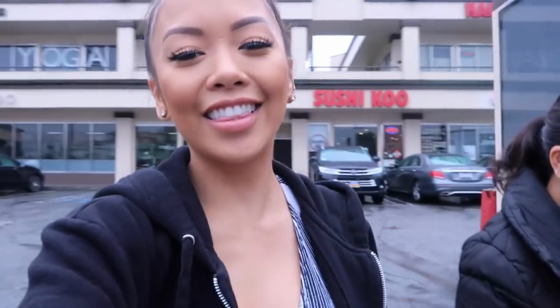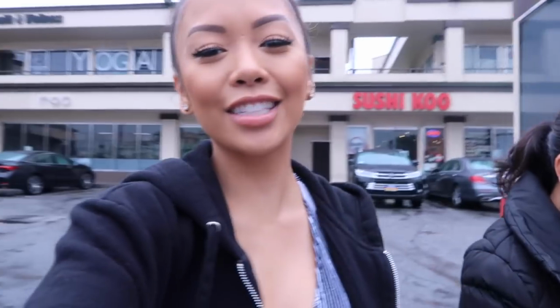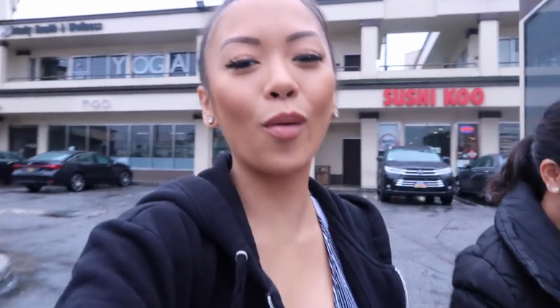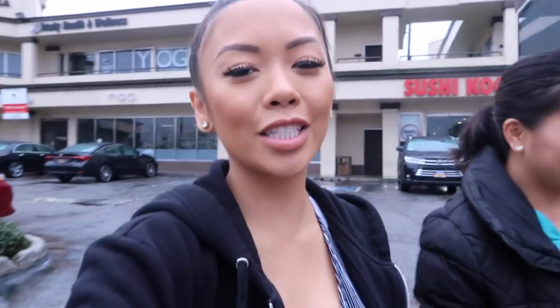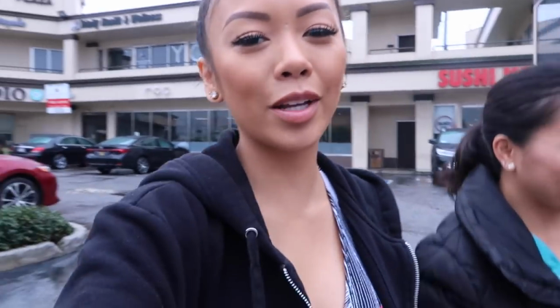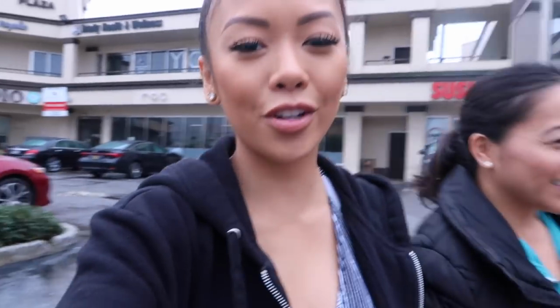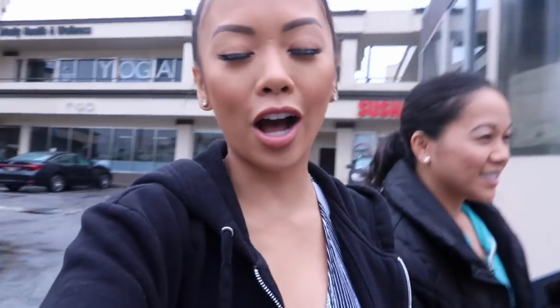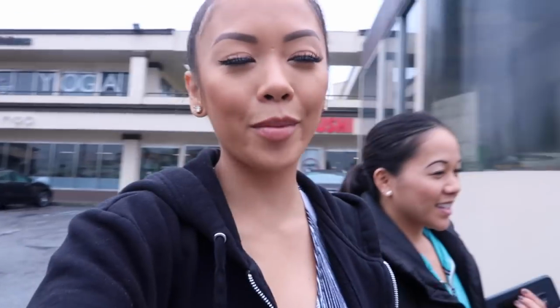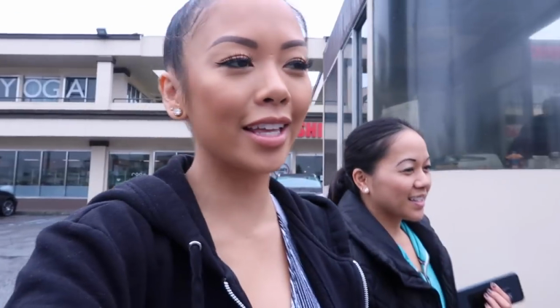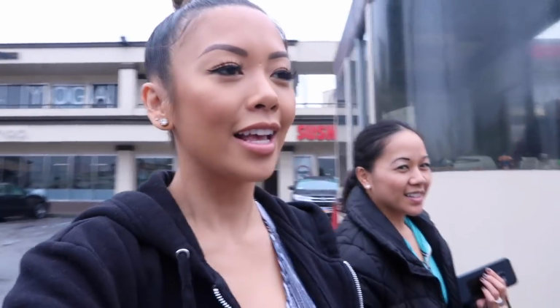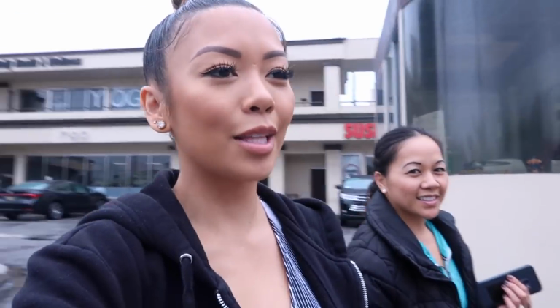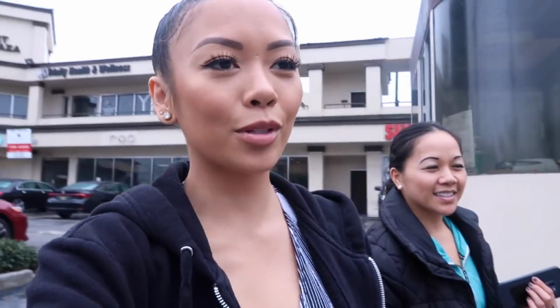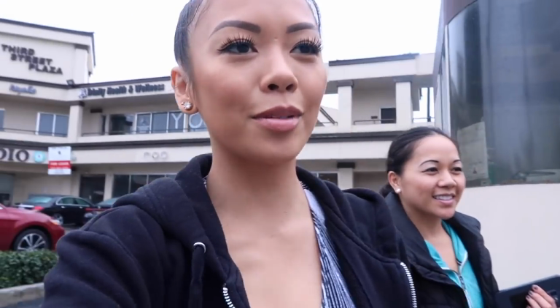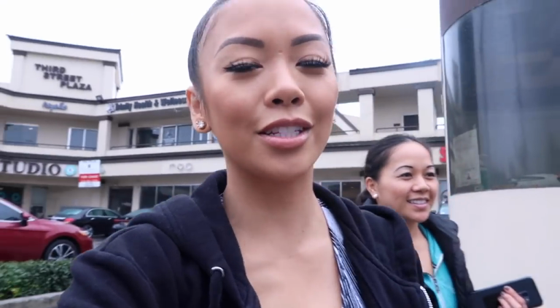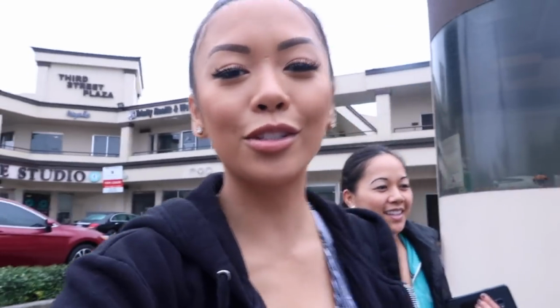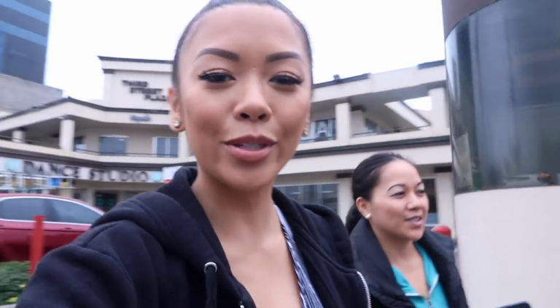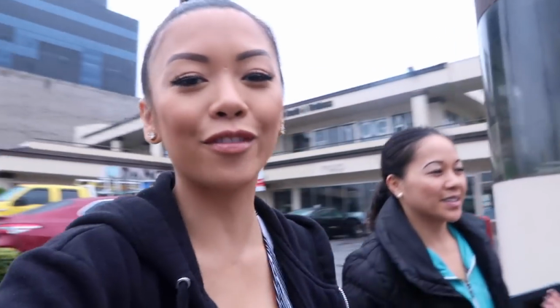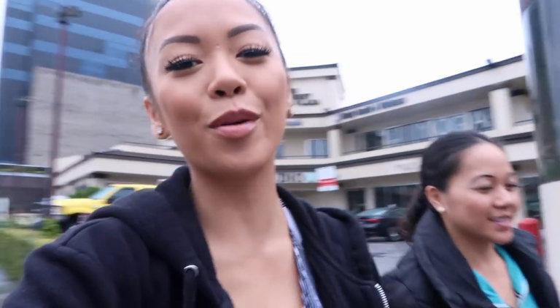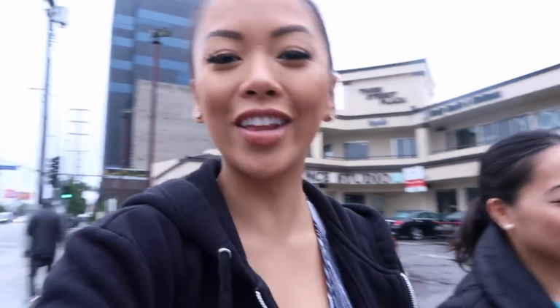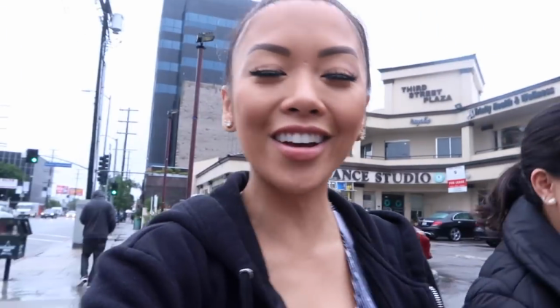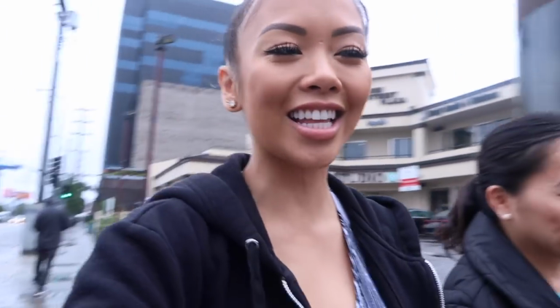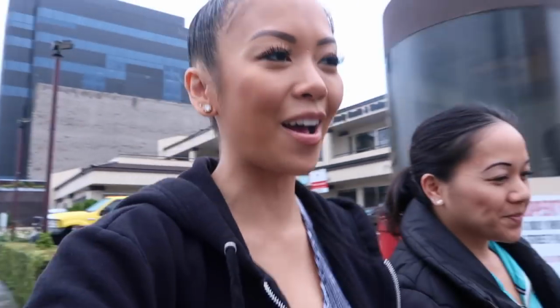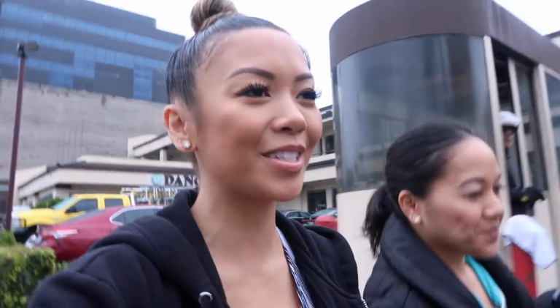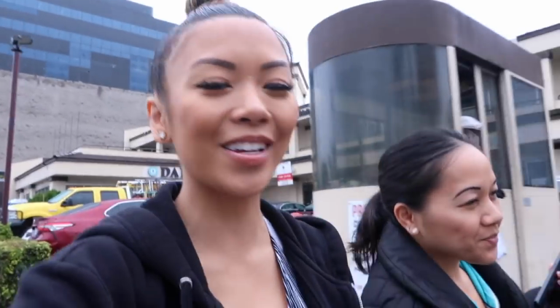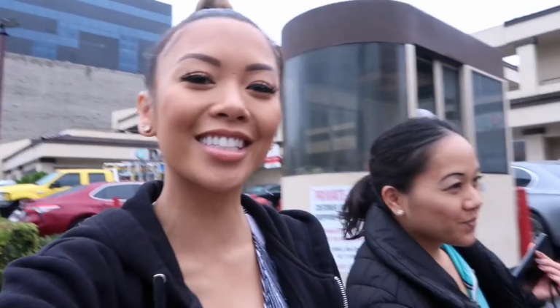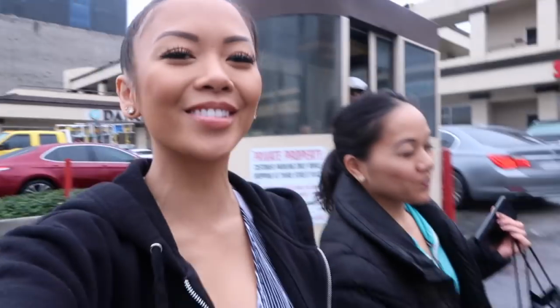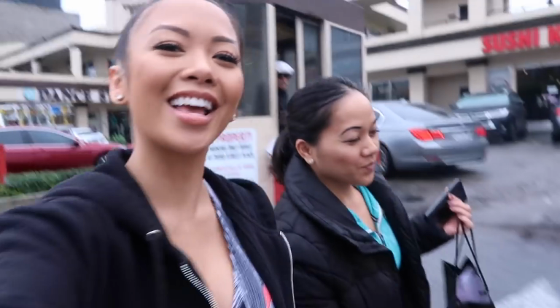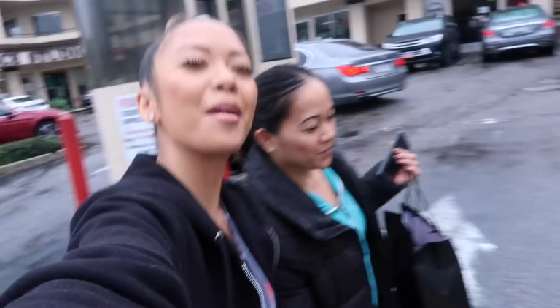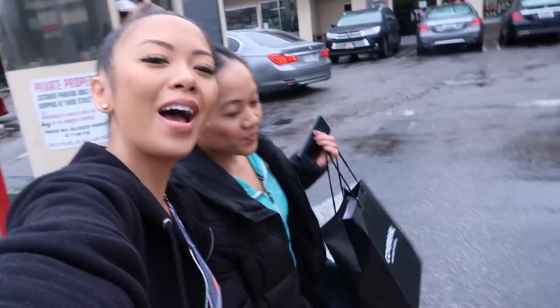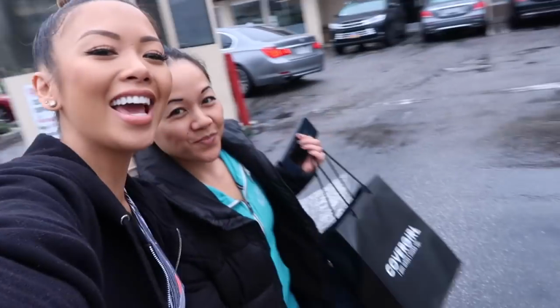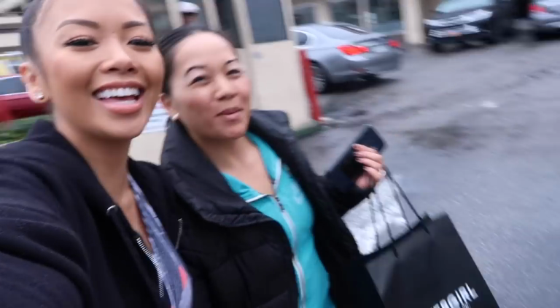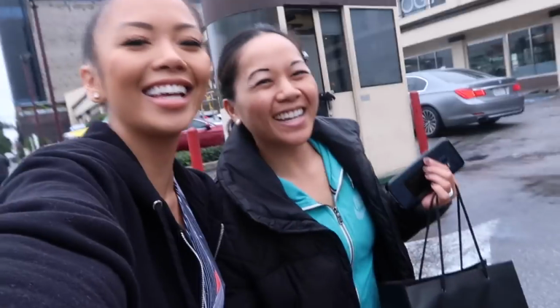Thanks for watching! Make sure you comment and subscribe to this YouTube channel for more videos. I will see you guys soon. Bye!